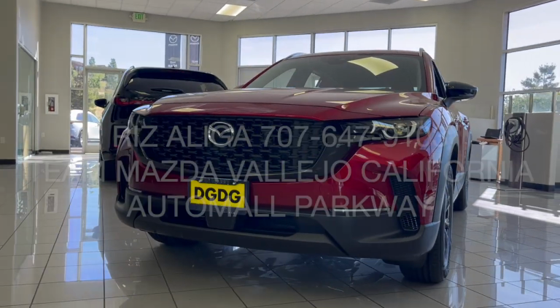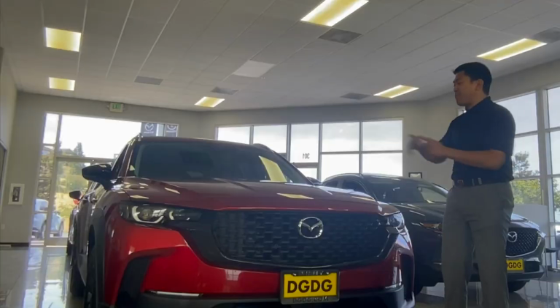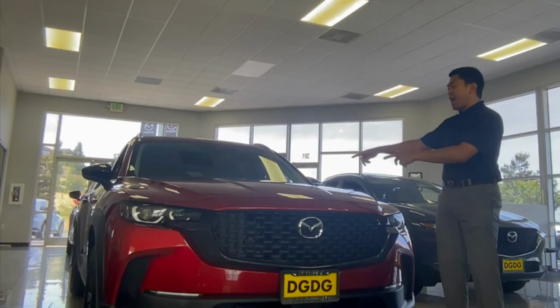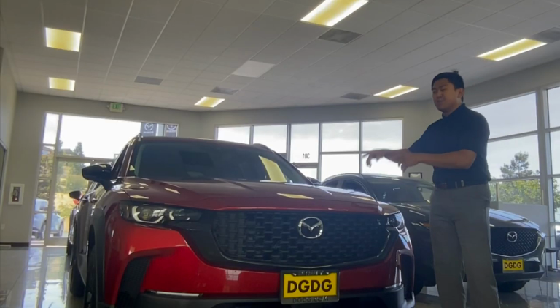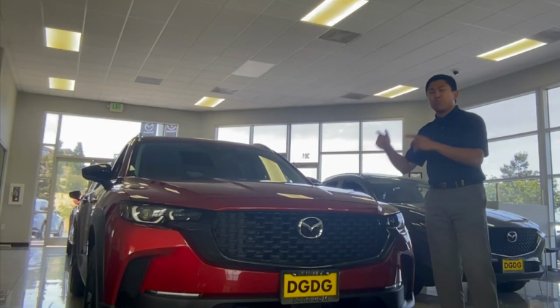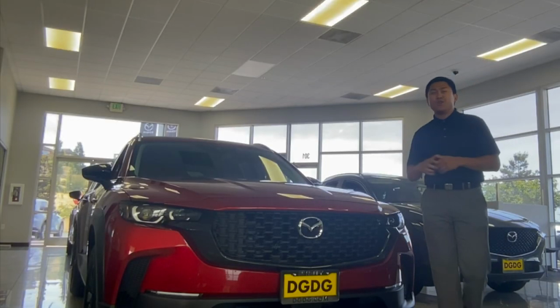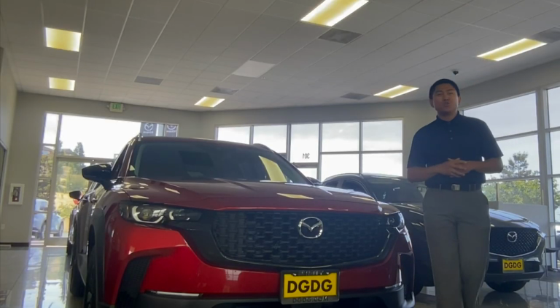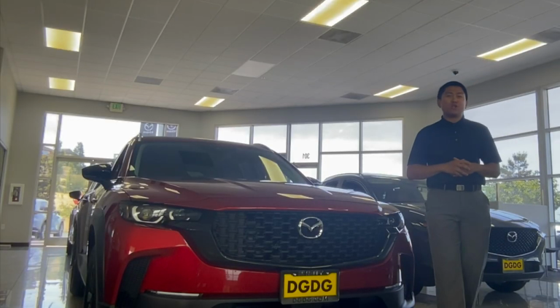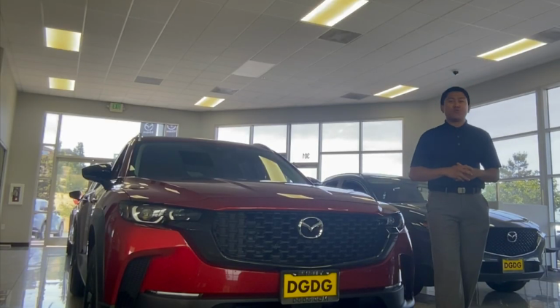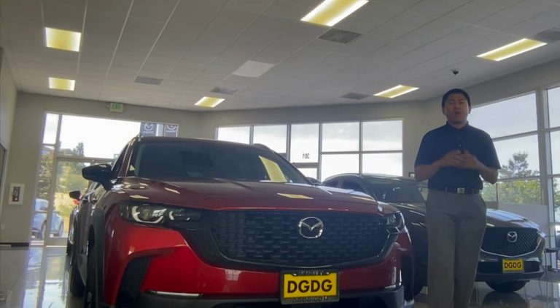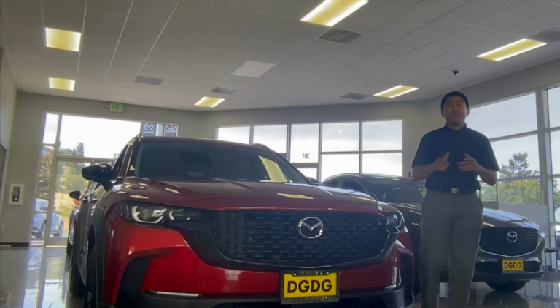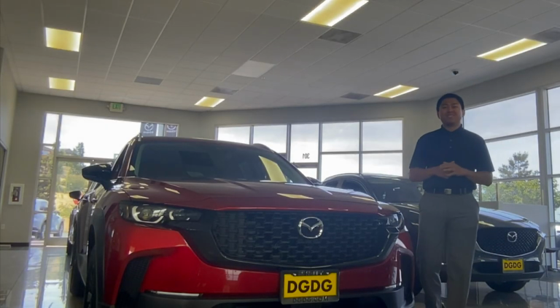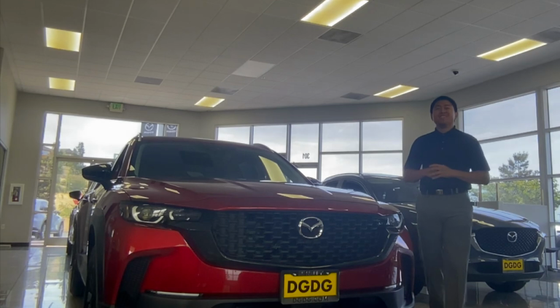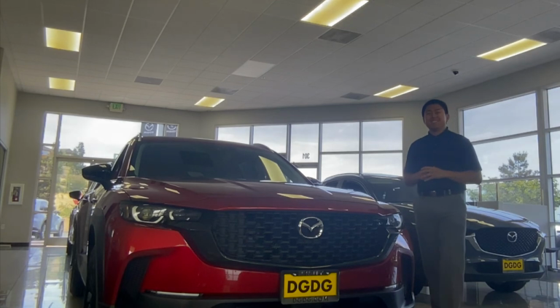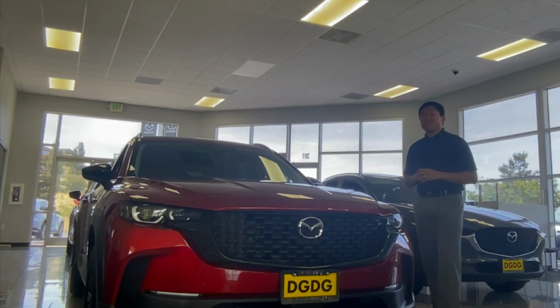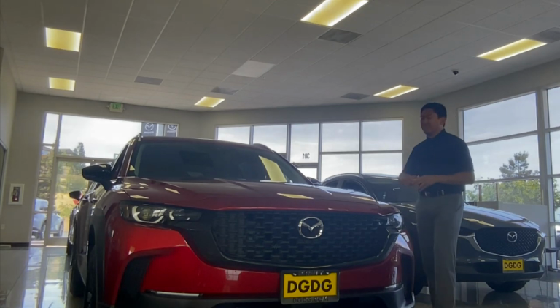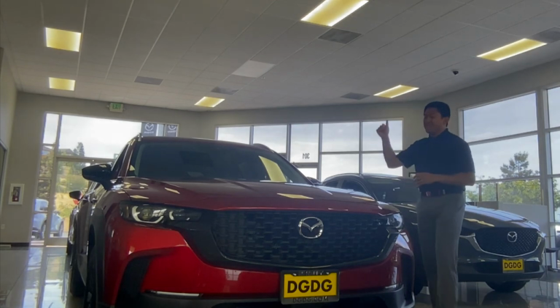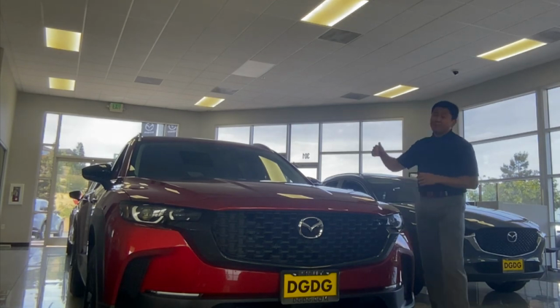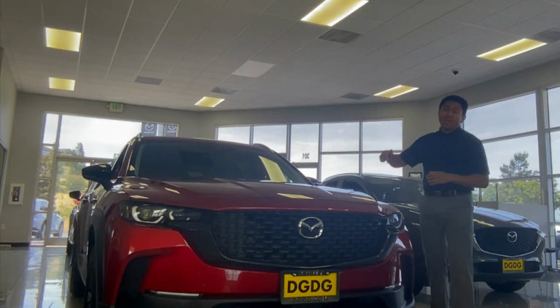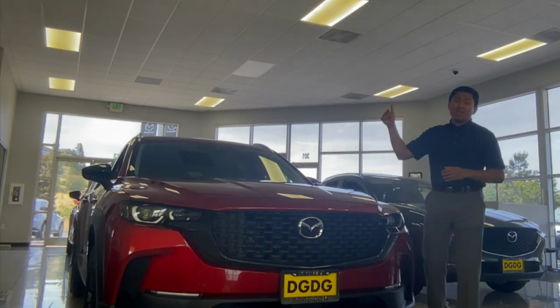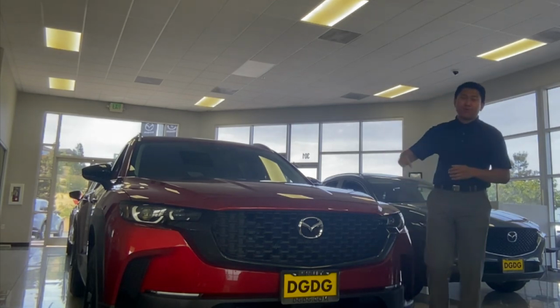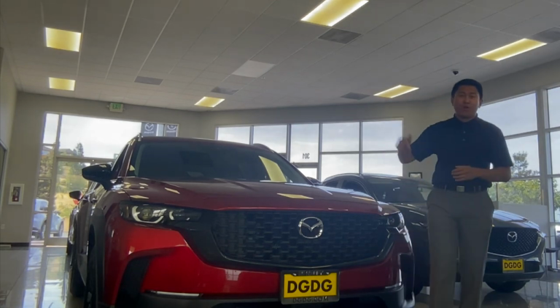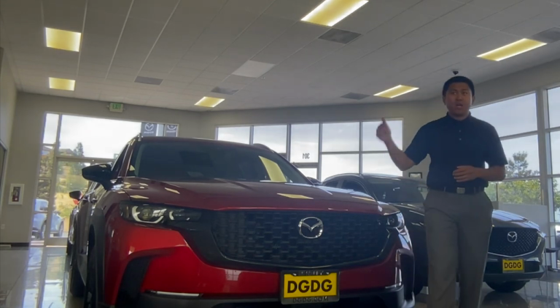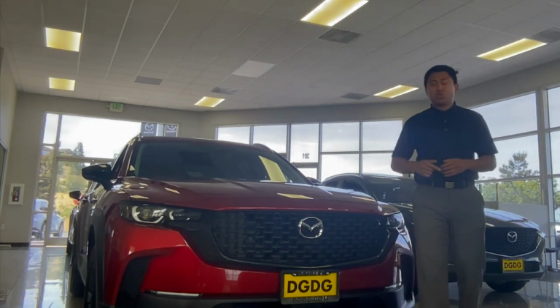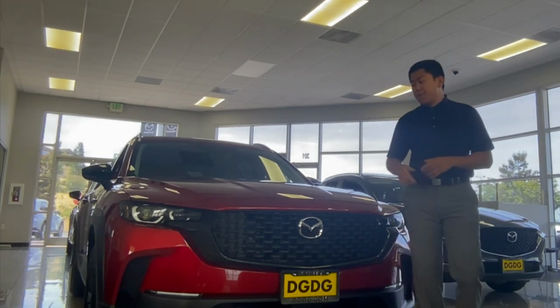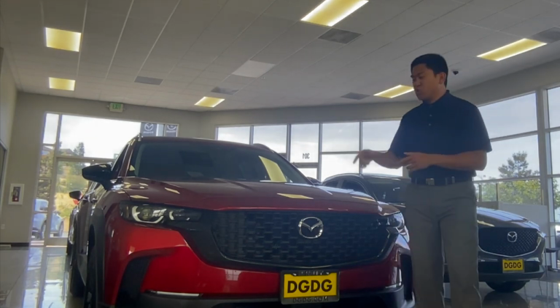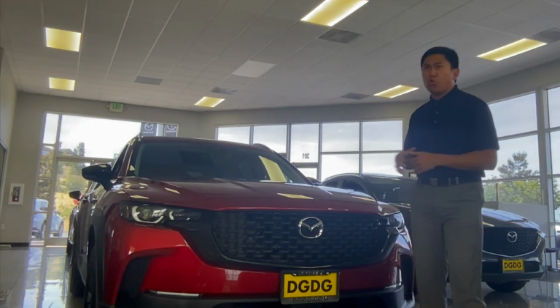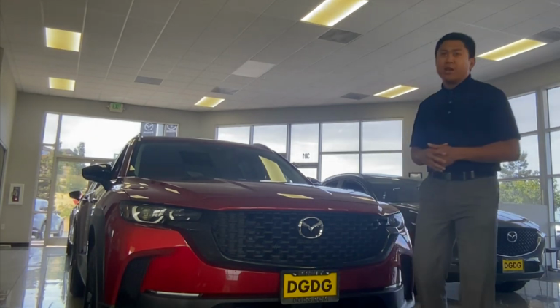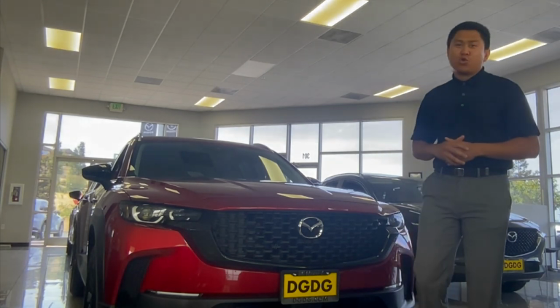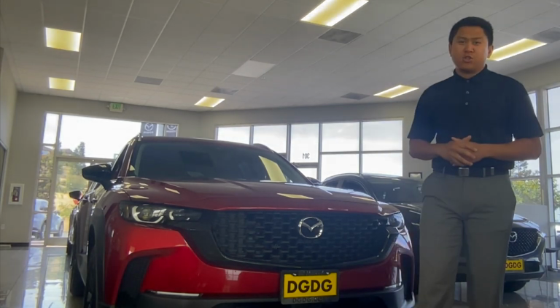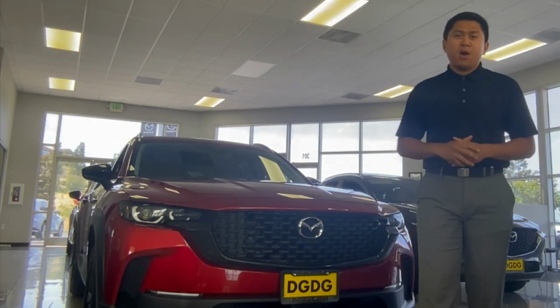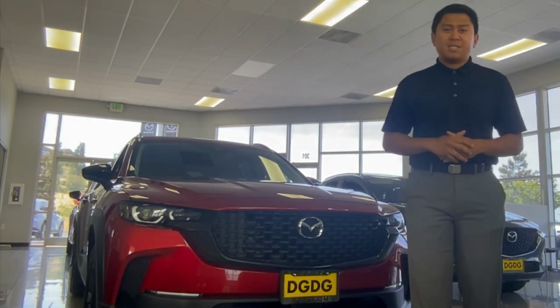Right behind me is her brand new 2024 Mazda CX-50. This being the preferred trim in her Soul Red Crystal Metallic.